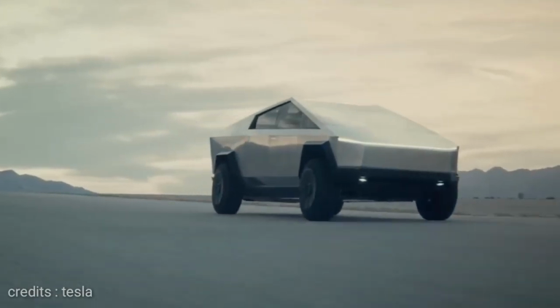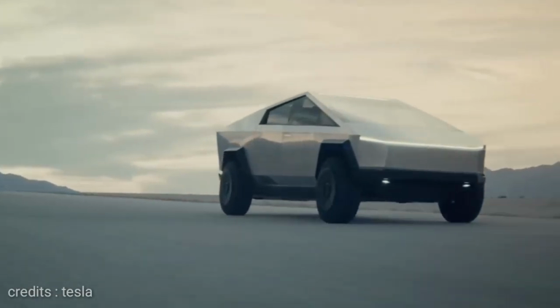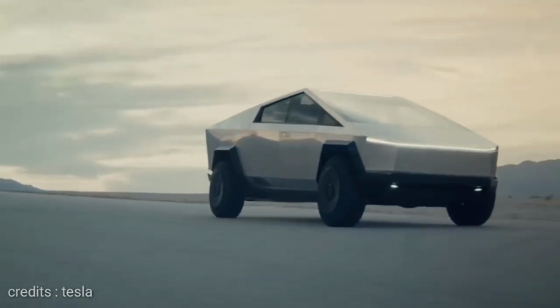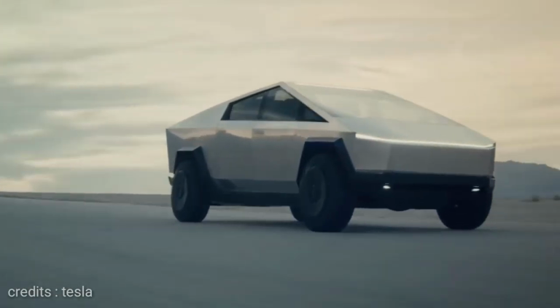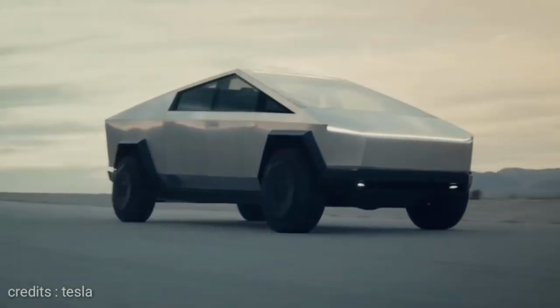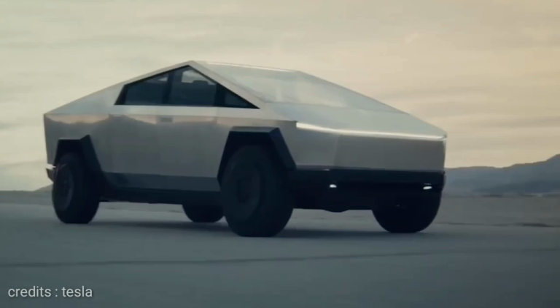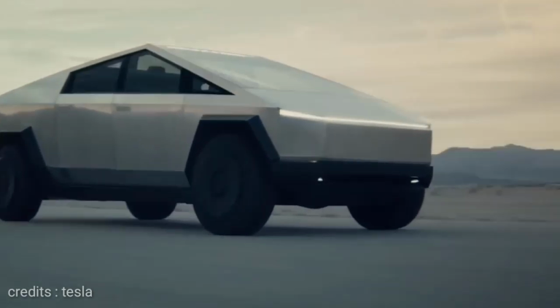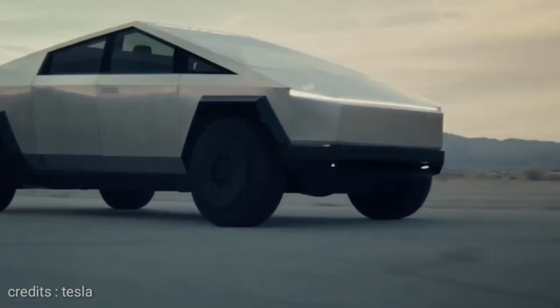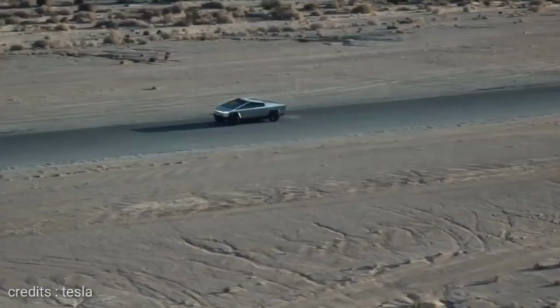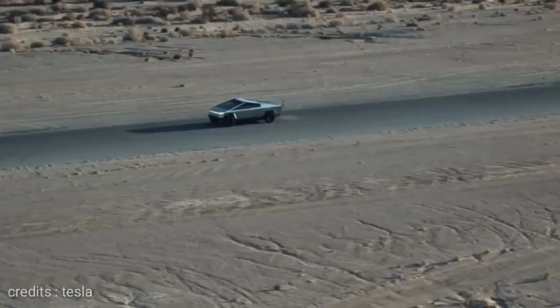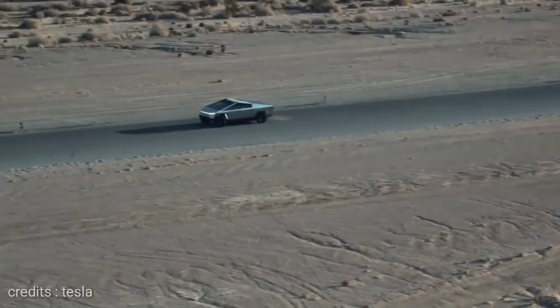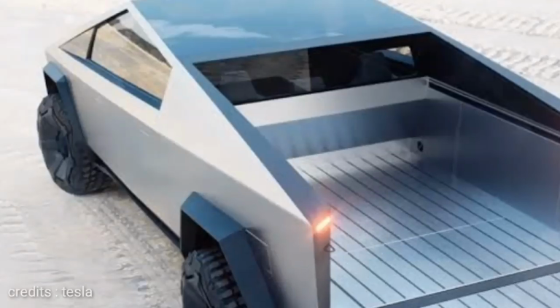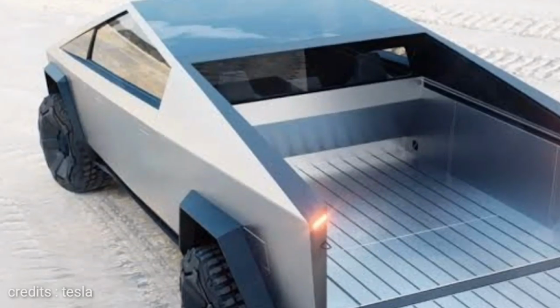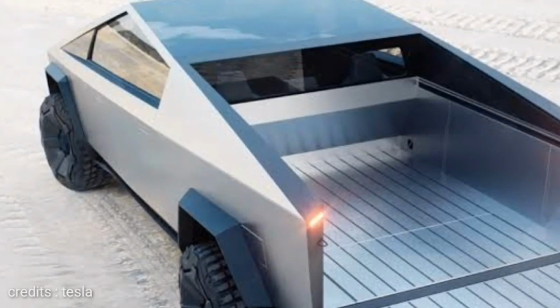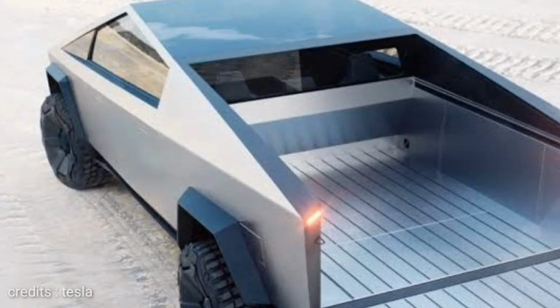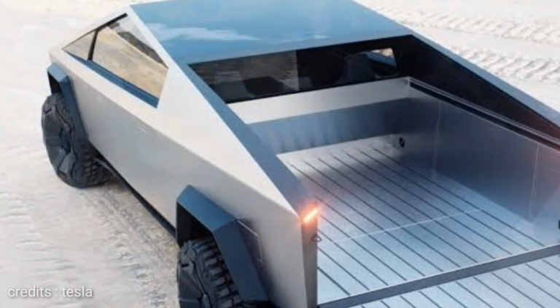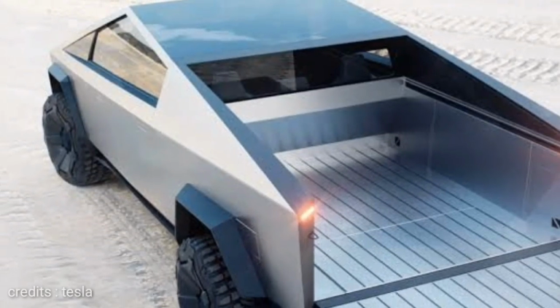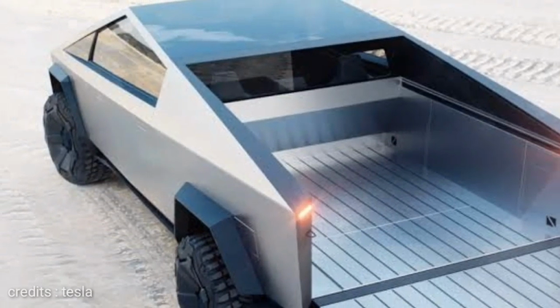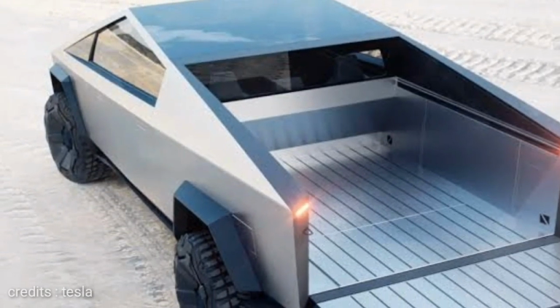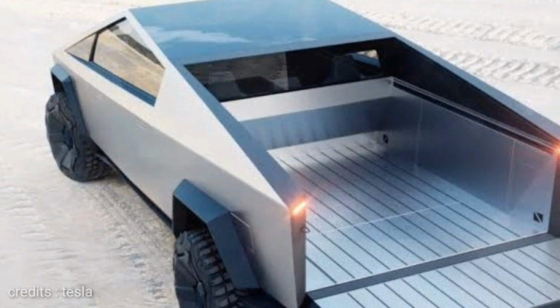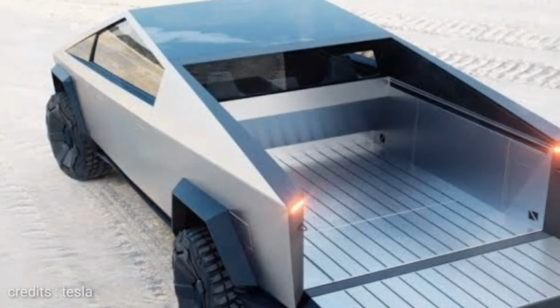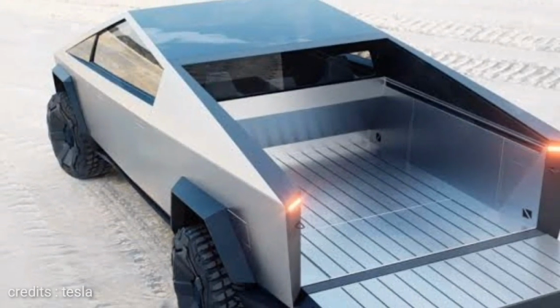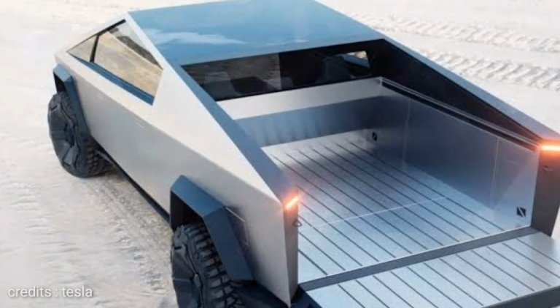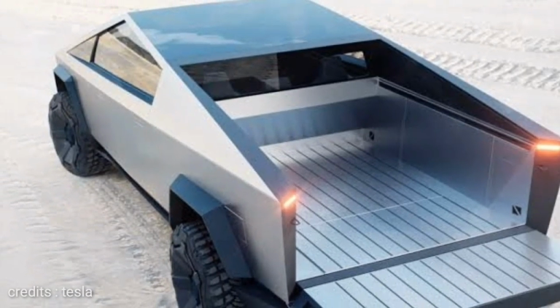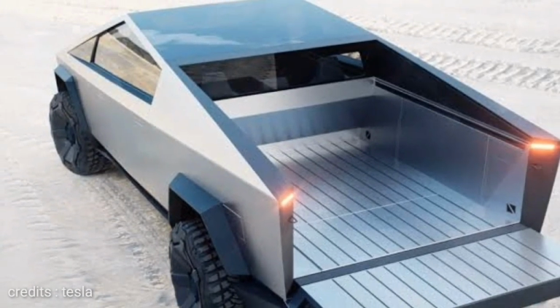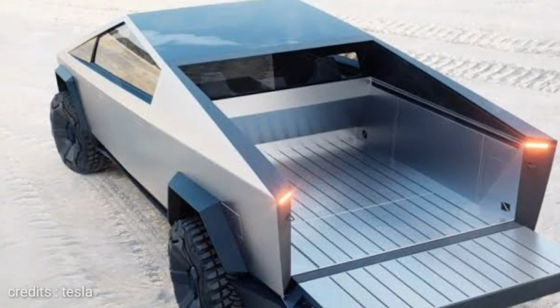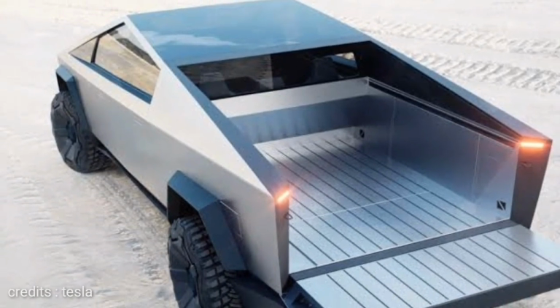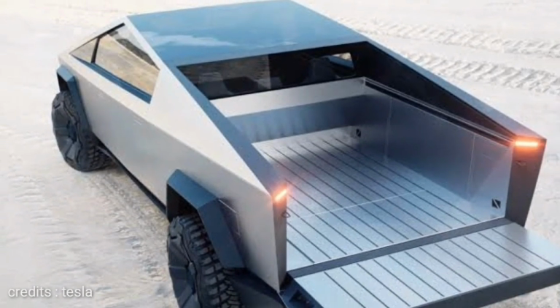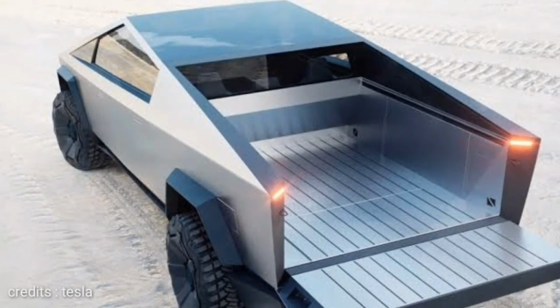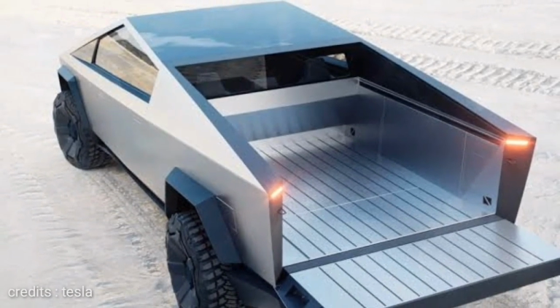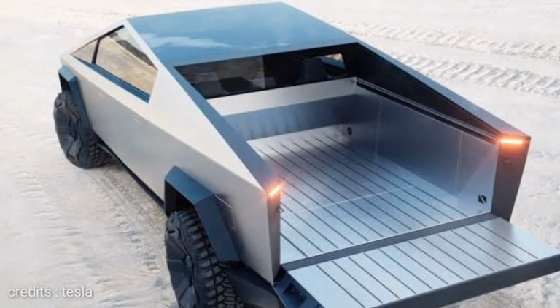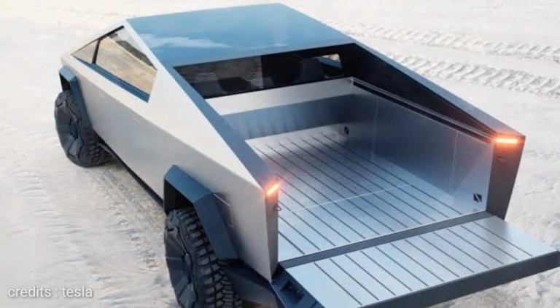What features does this truck have? How many benefits does it offer? Let's compare it with other cars.